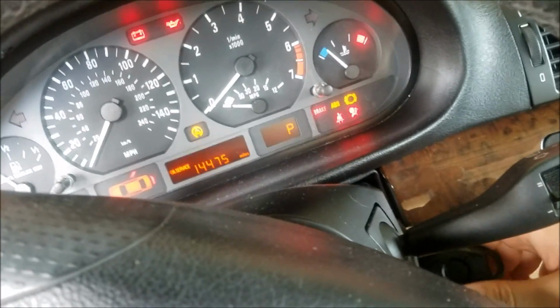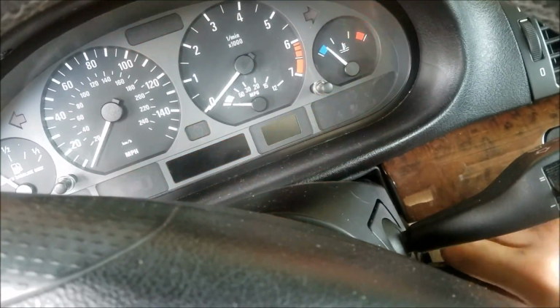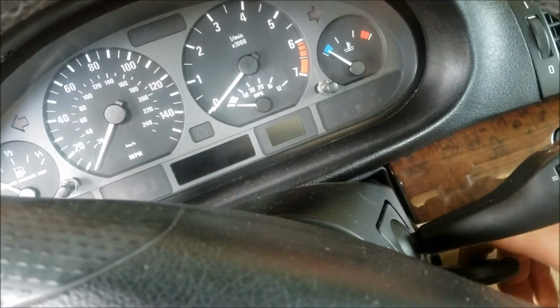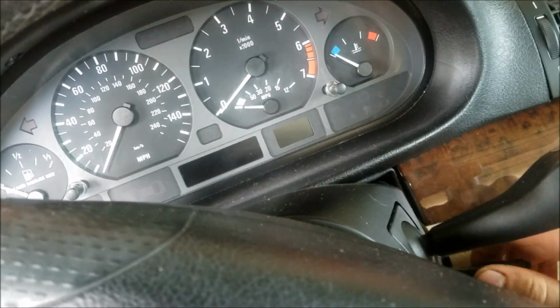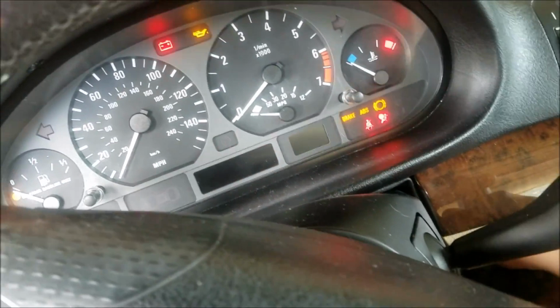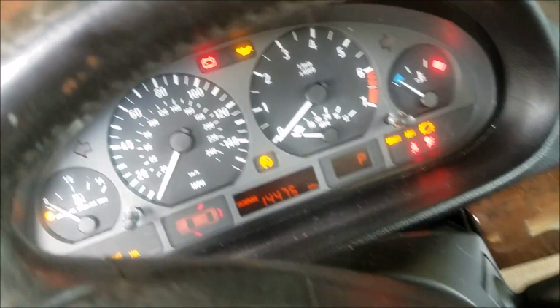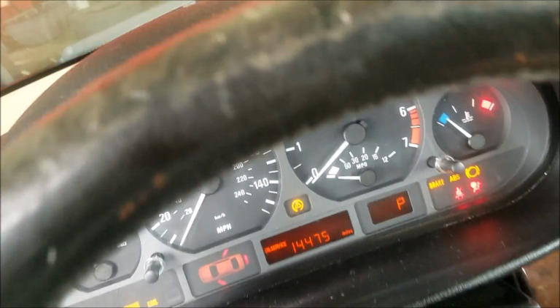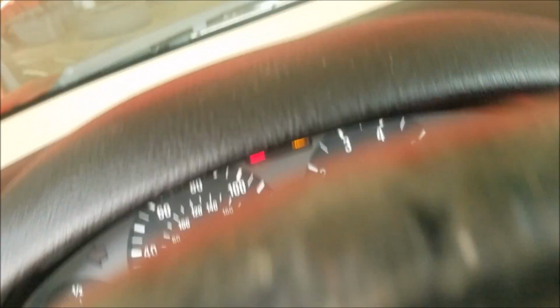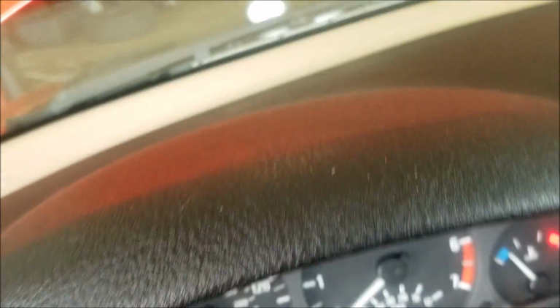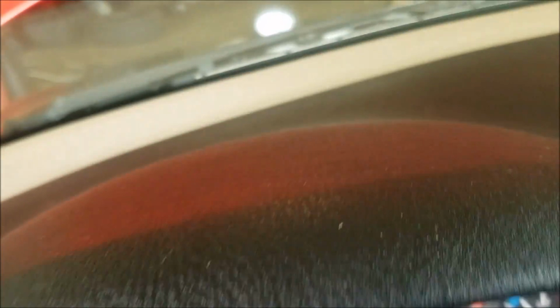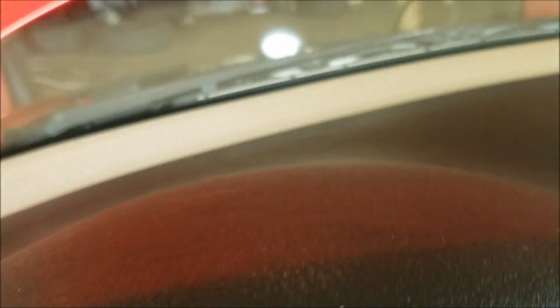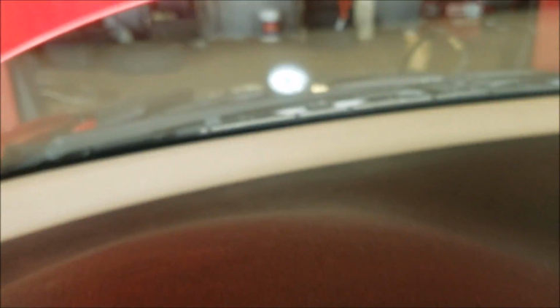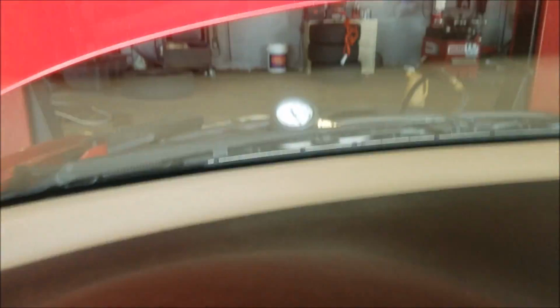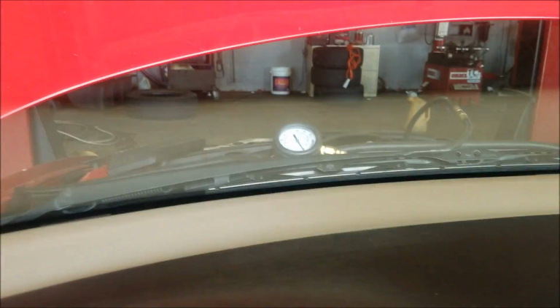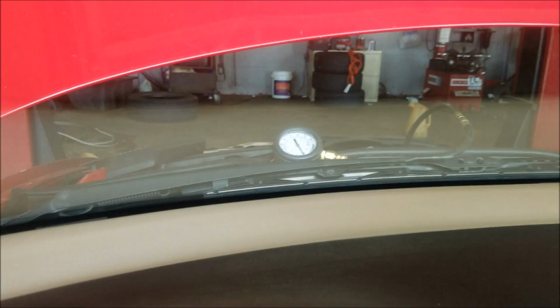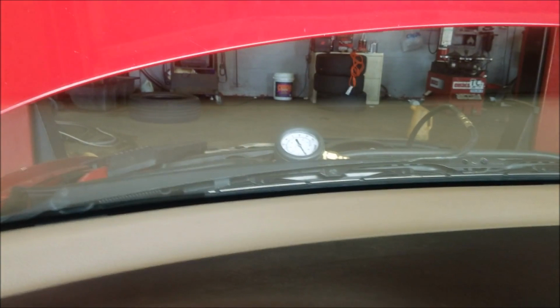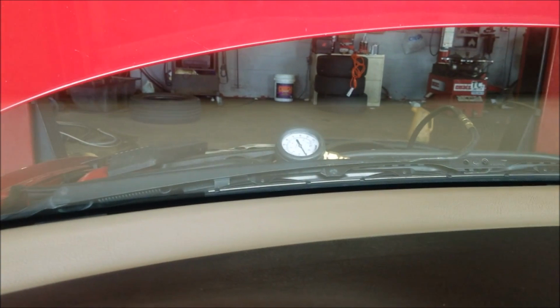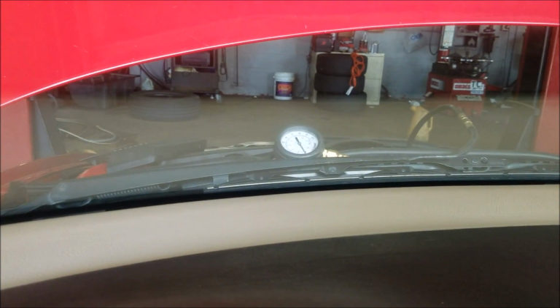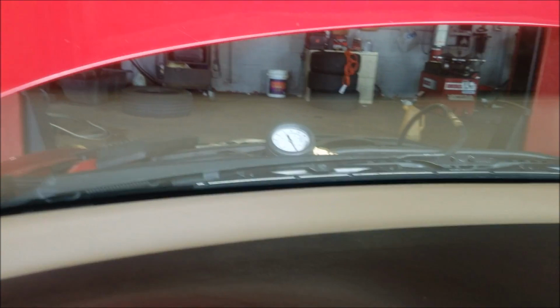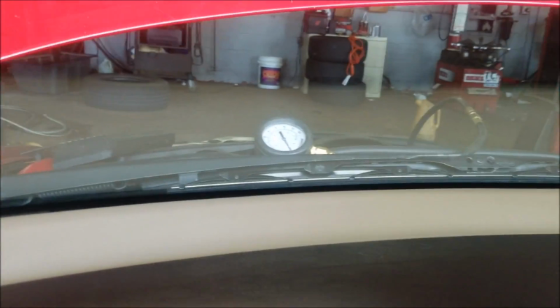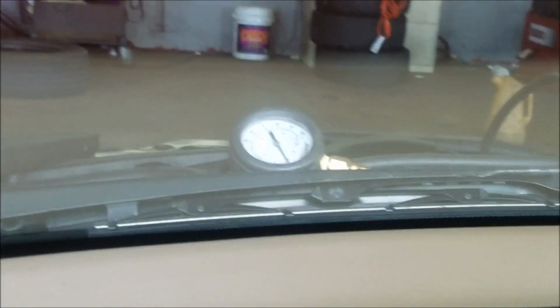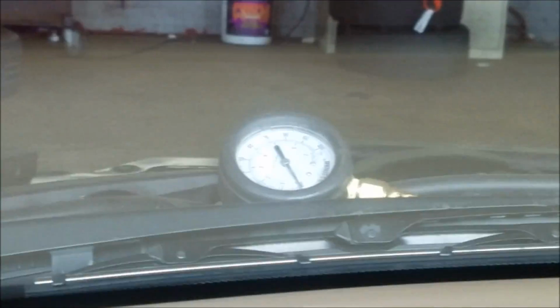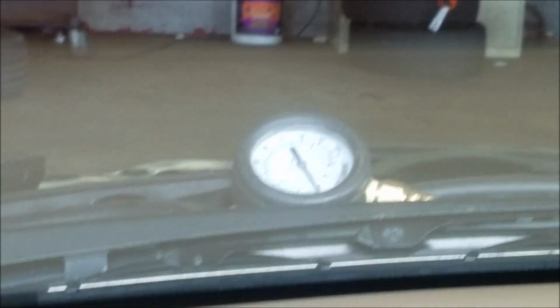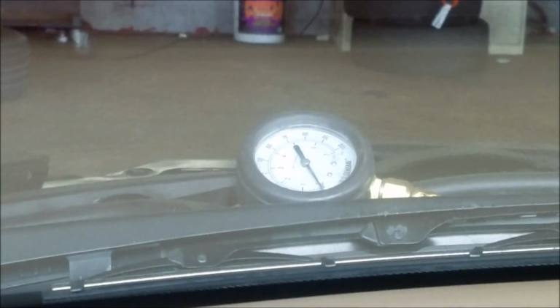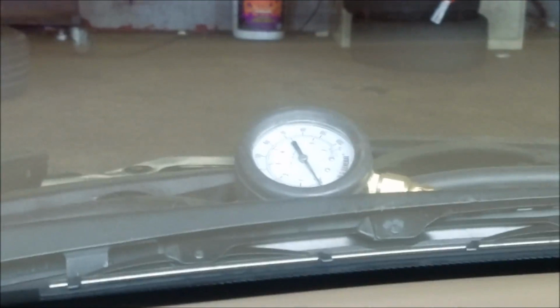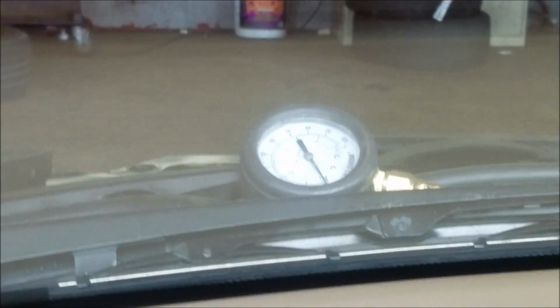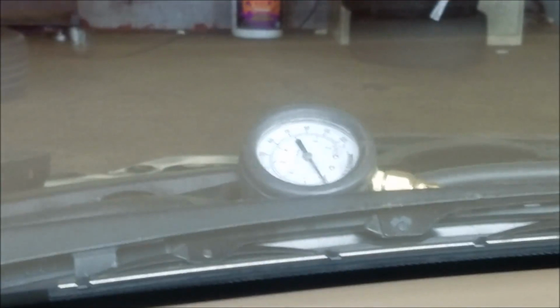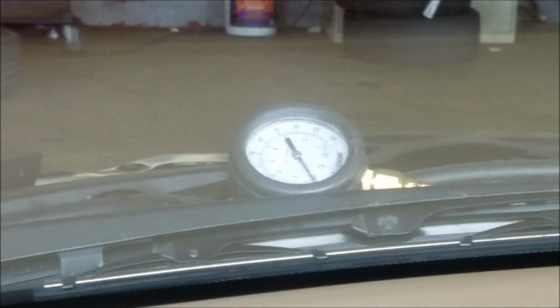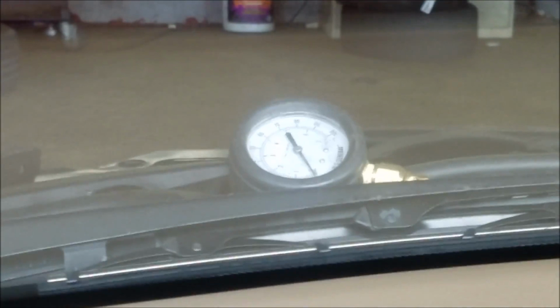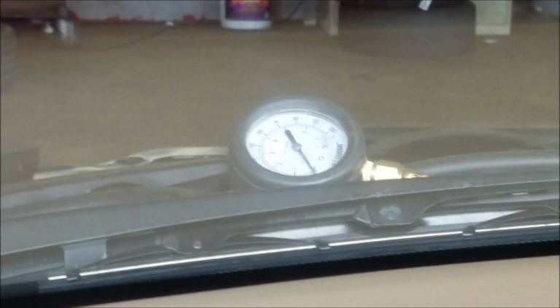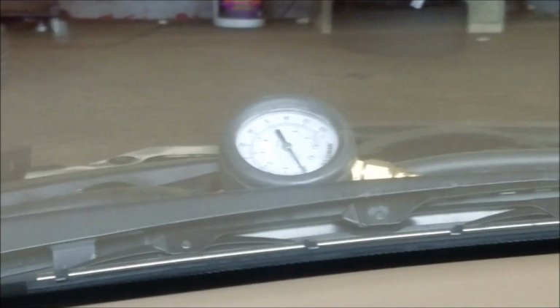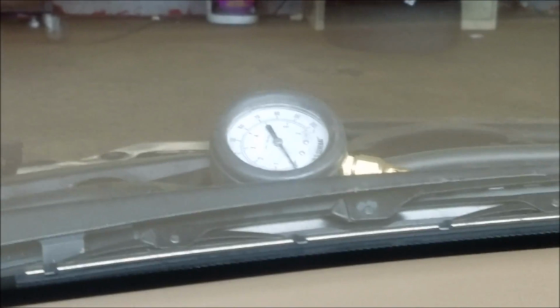Turning the key on and off, I can see that the fuel pressure is not changing at all.